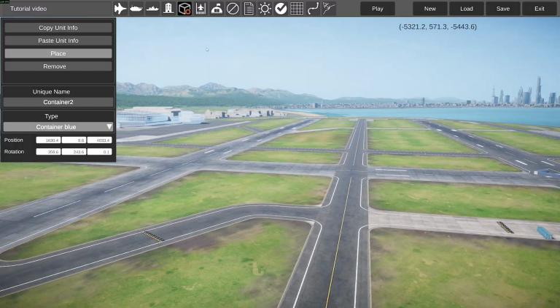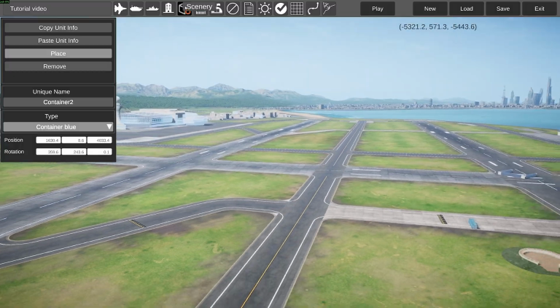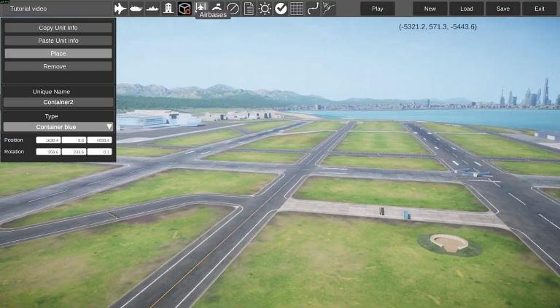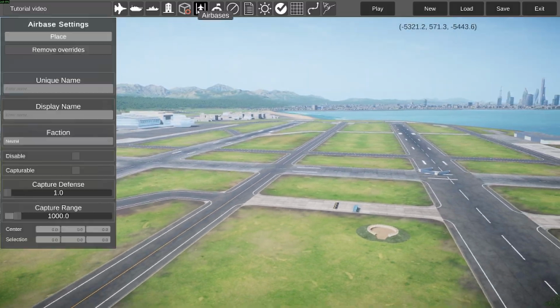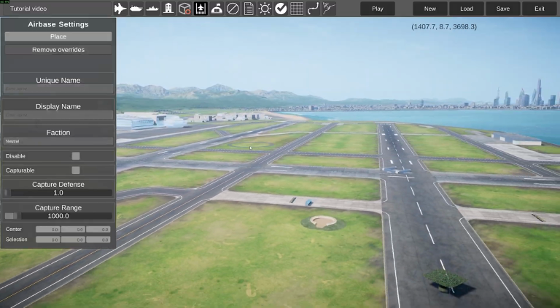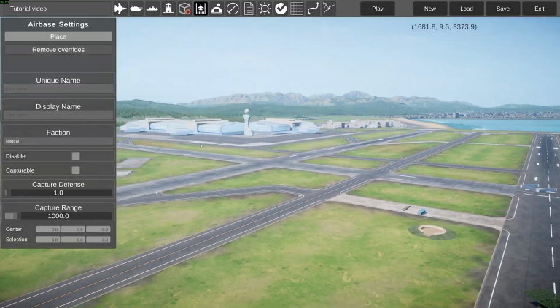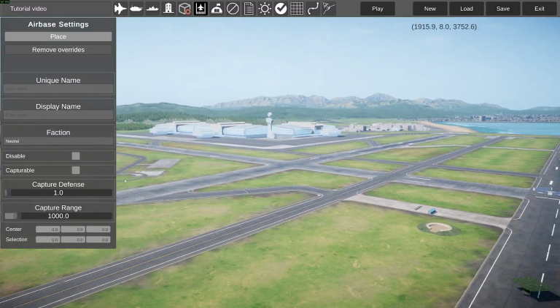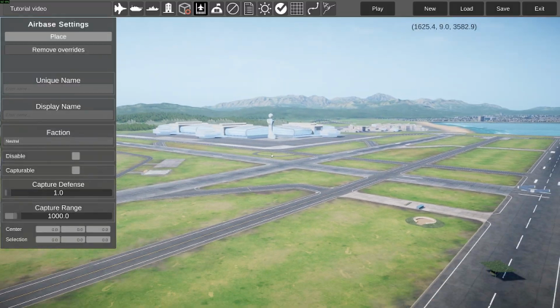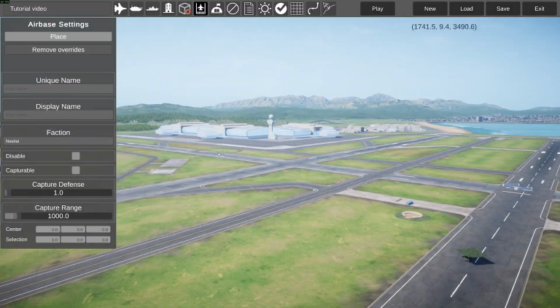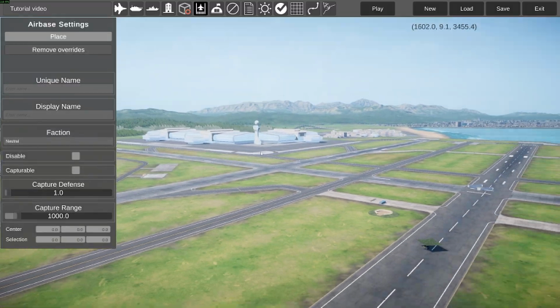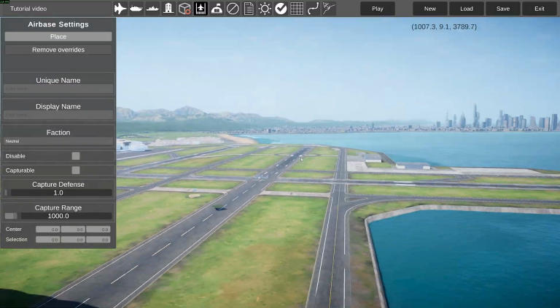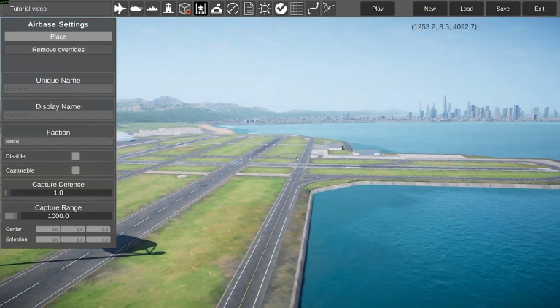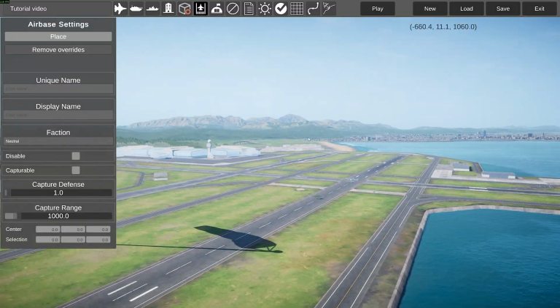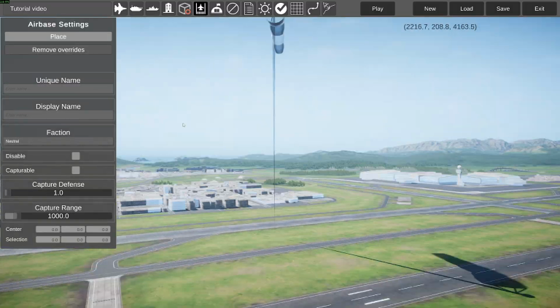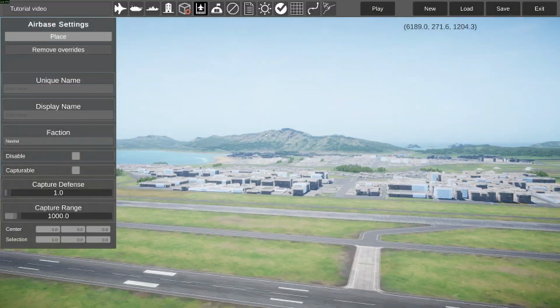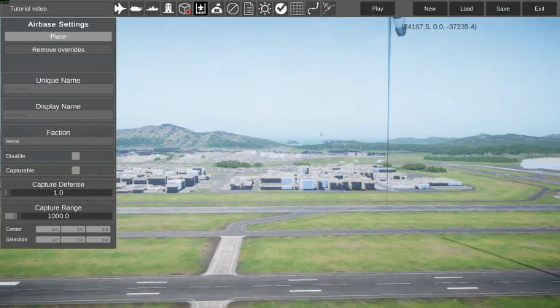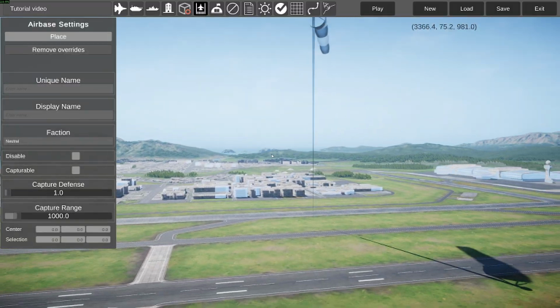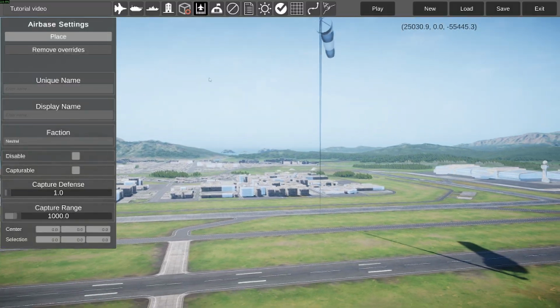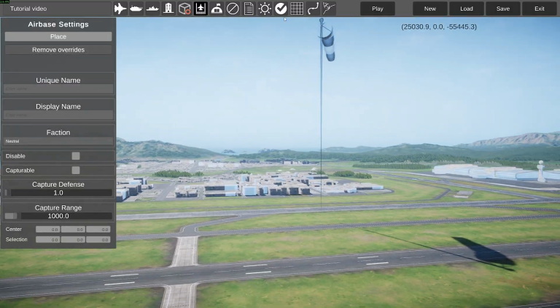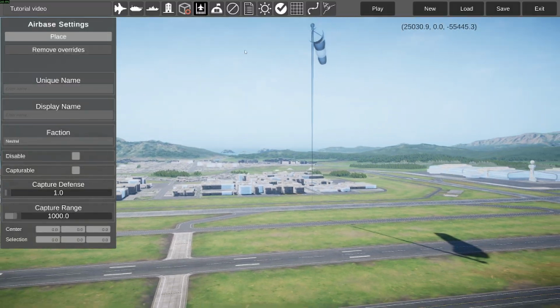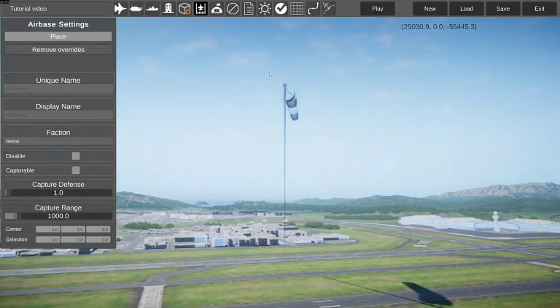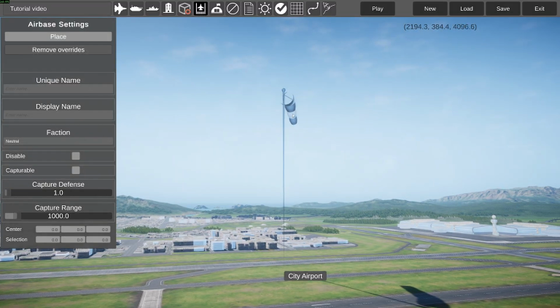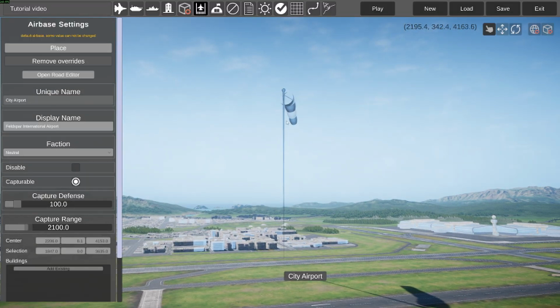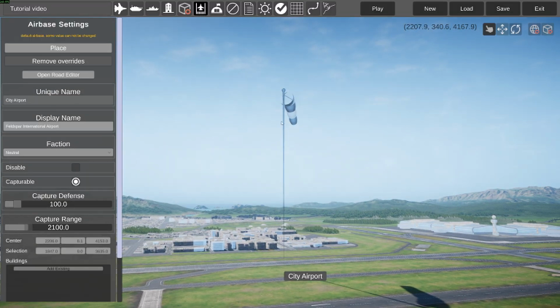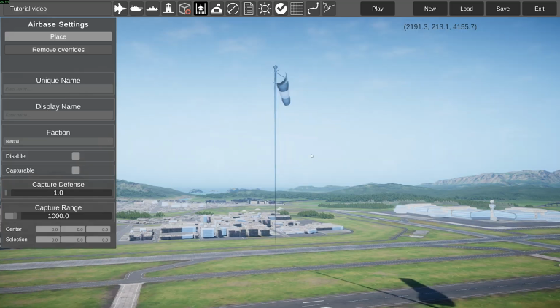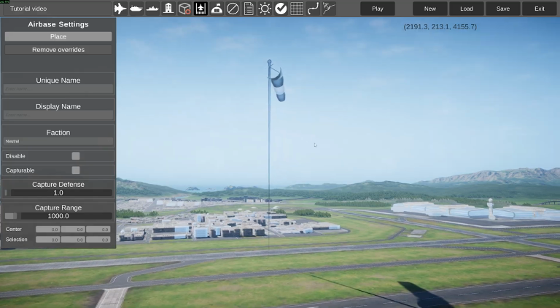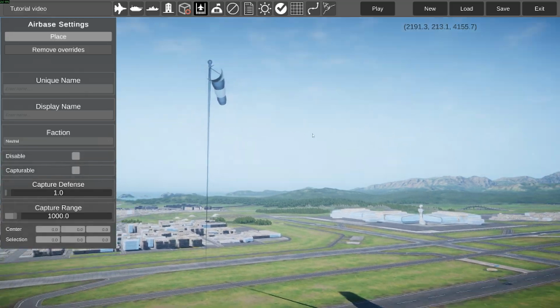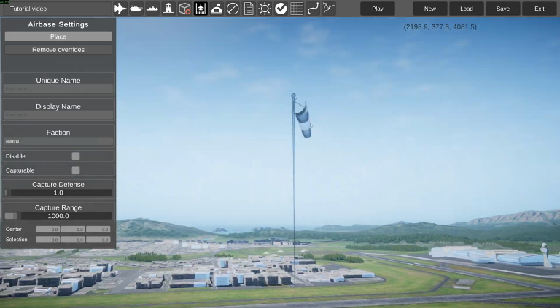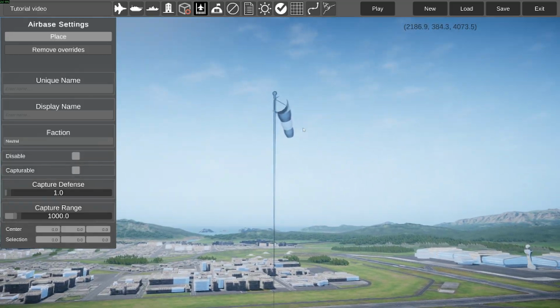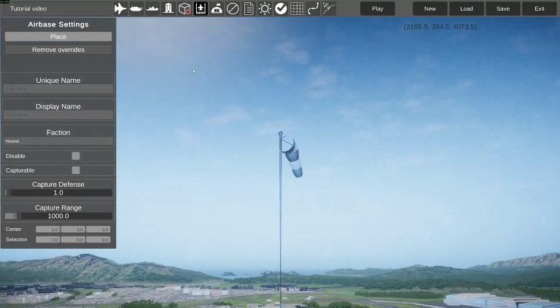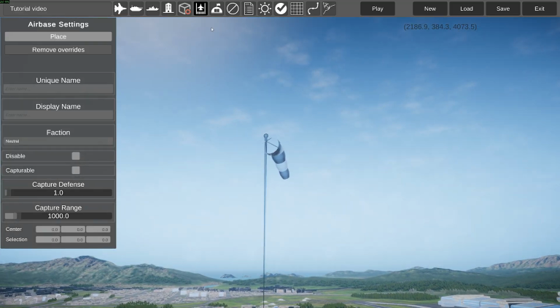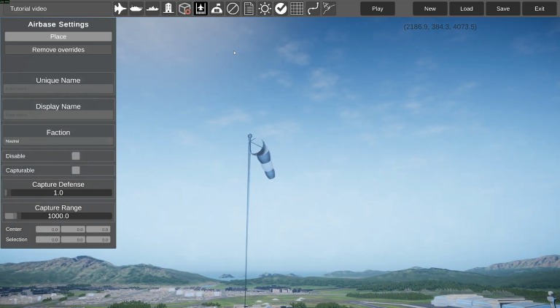Next, we have the airbases menu, which is what I already discussed. Here you can see the airbases — I already explained that, so you get the point.